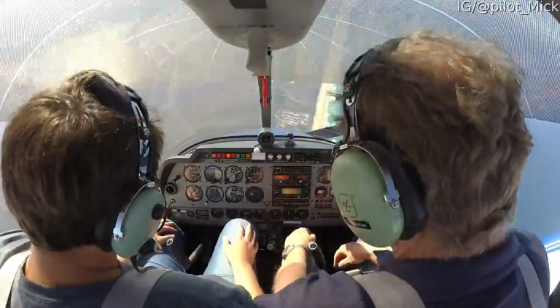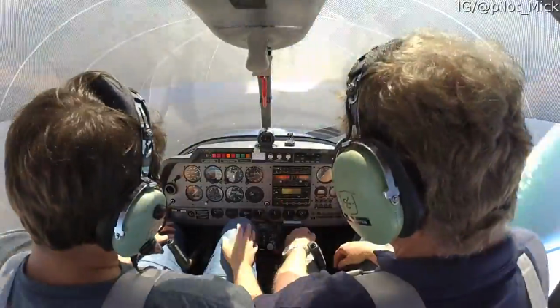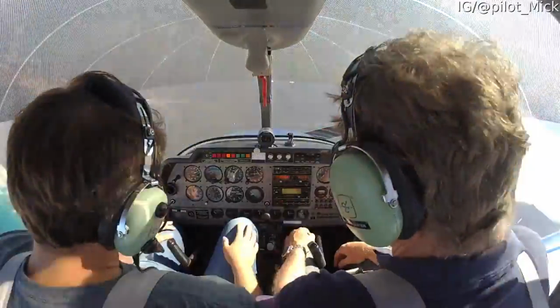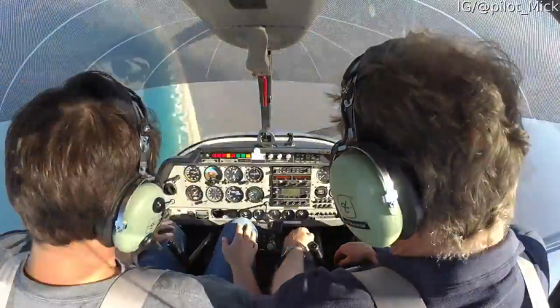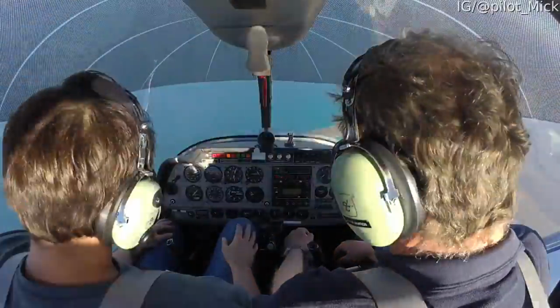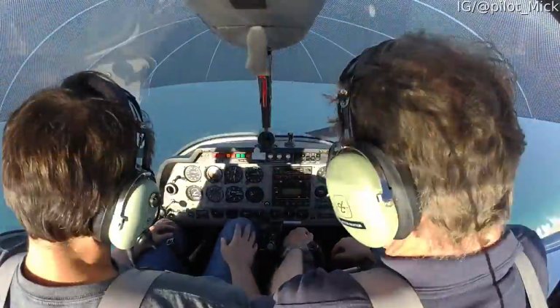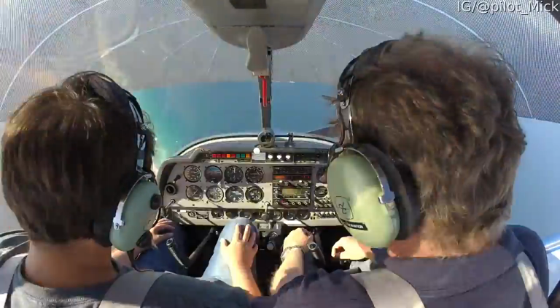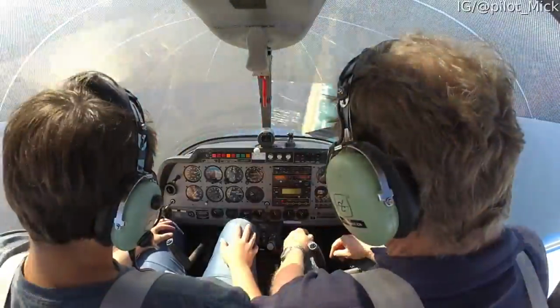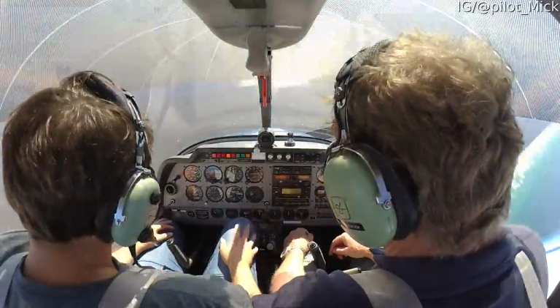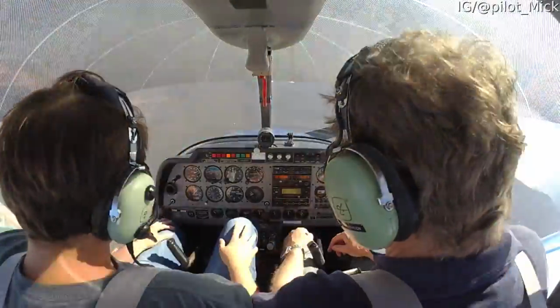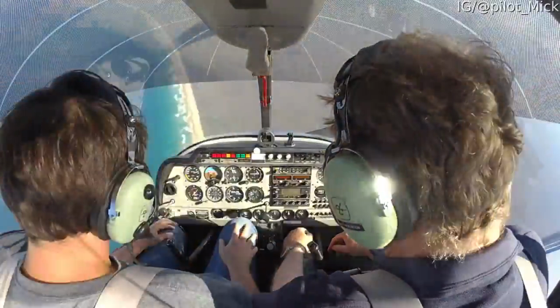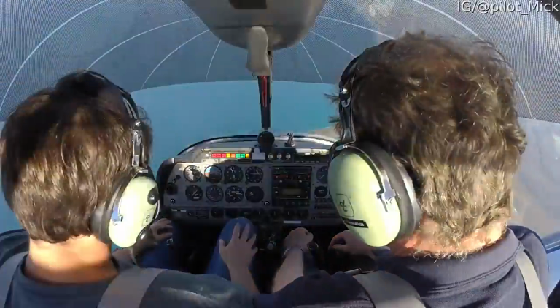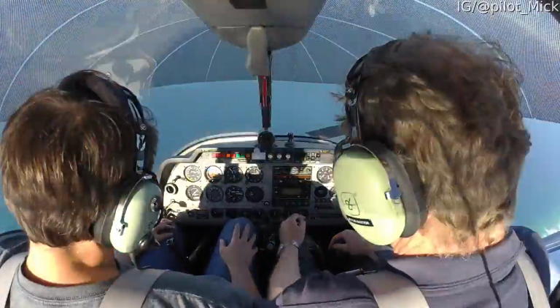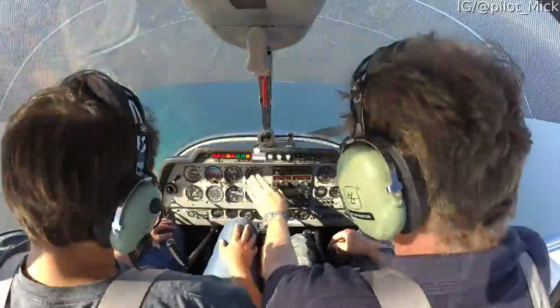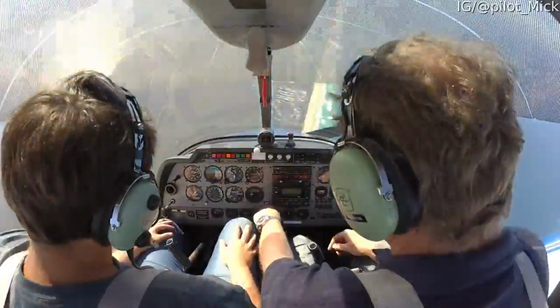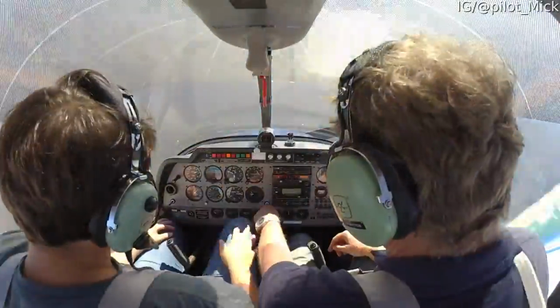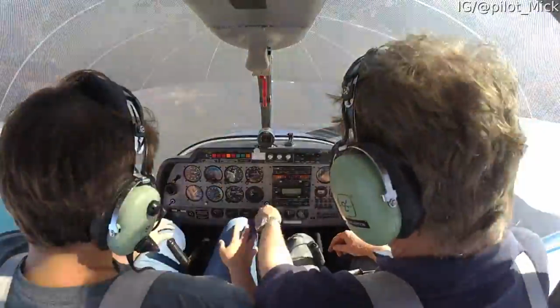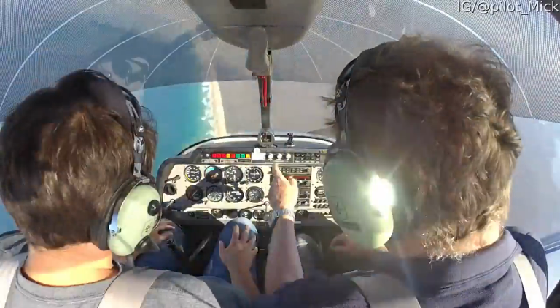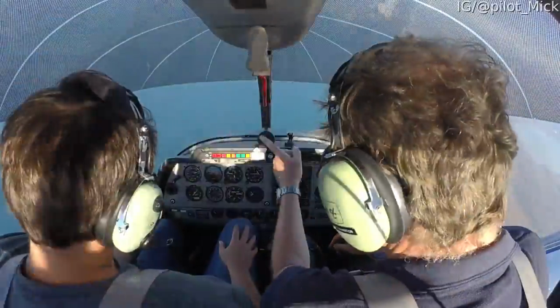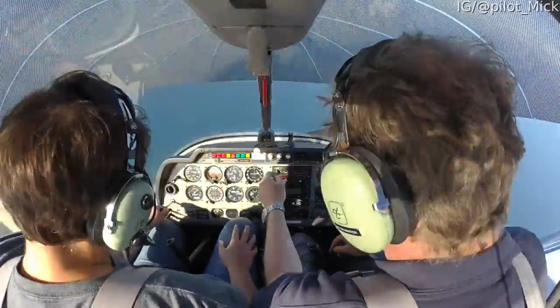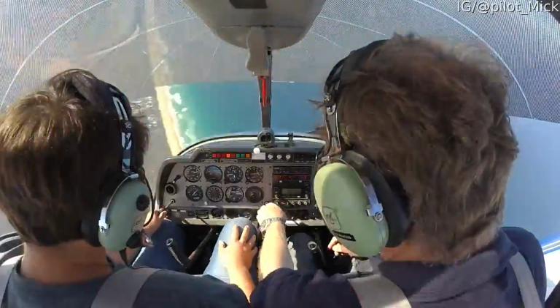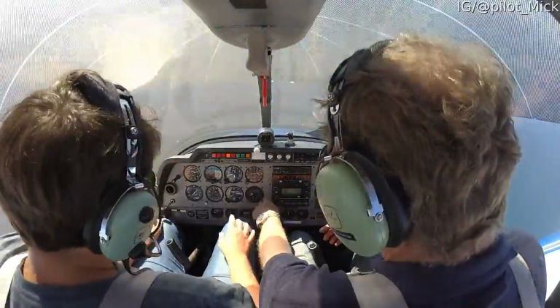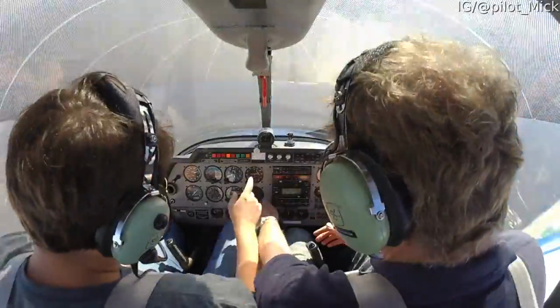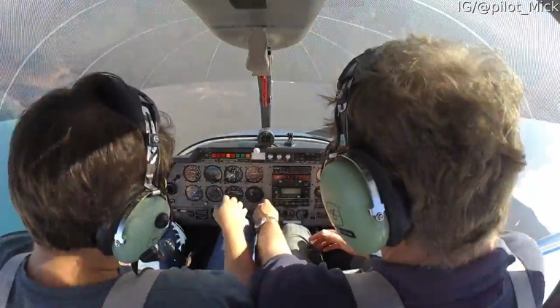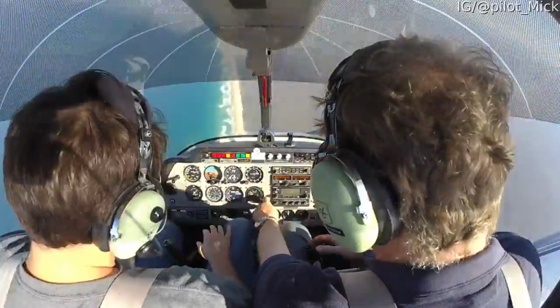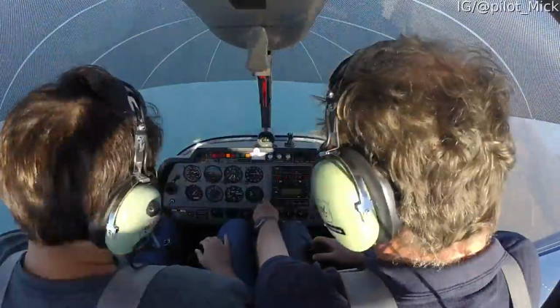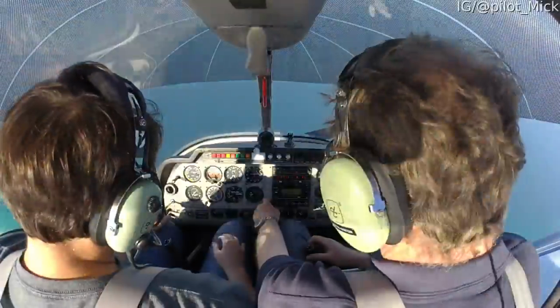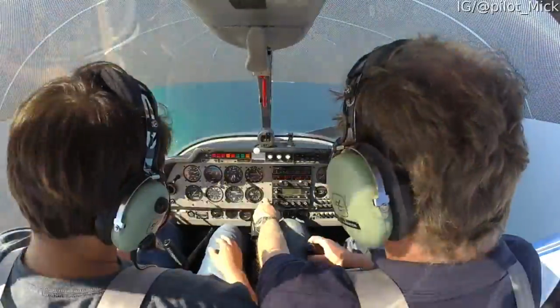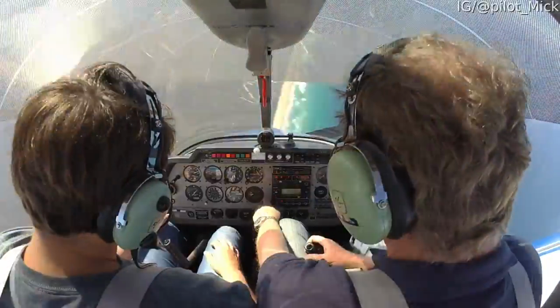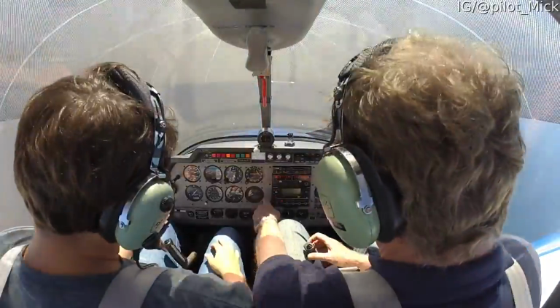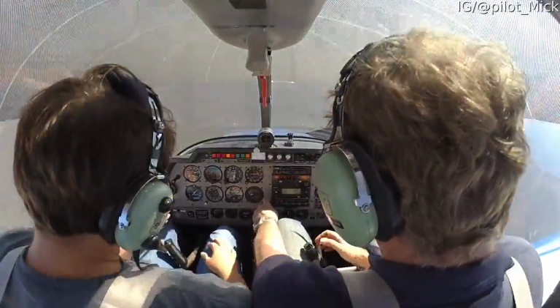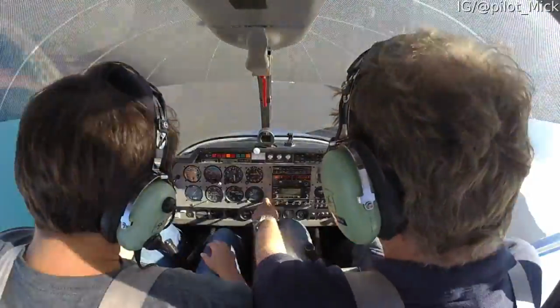All right, we're on the way to five. So recovery height's four and a half. Confirm power idle. Confirm spinning left. Push that right pedal — push the right pedal. Push, push, push.